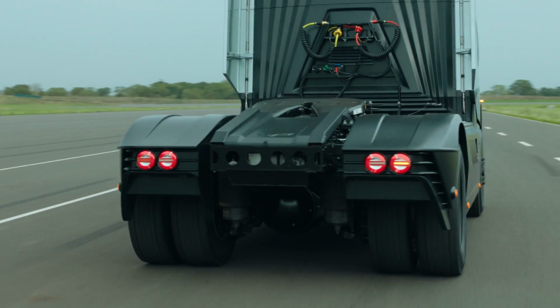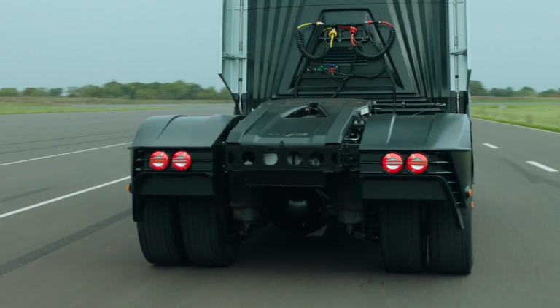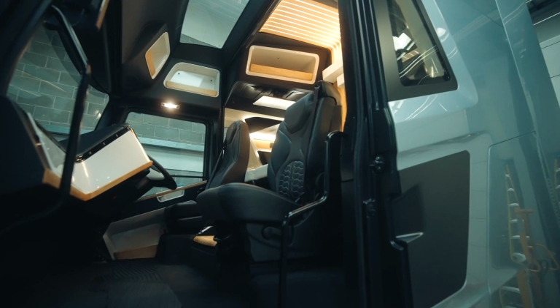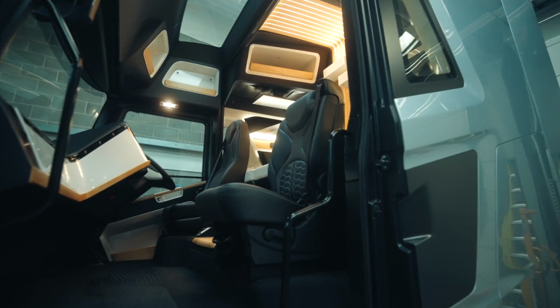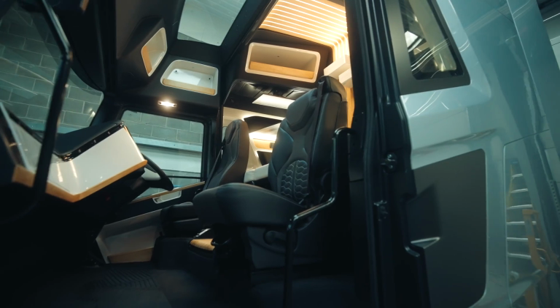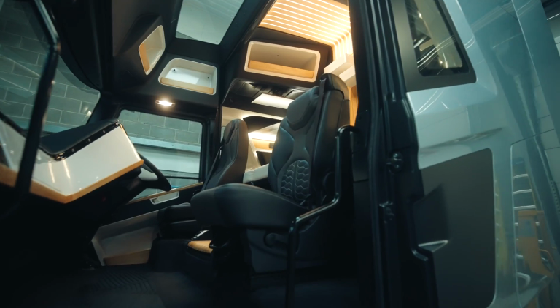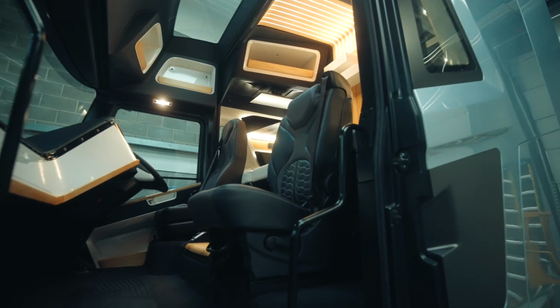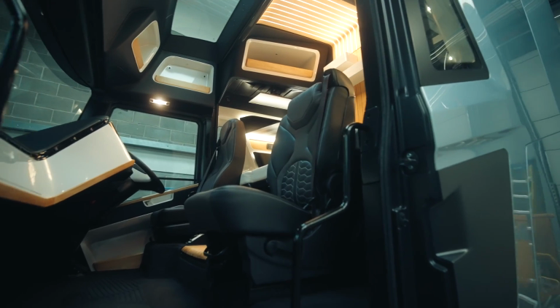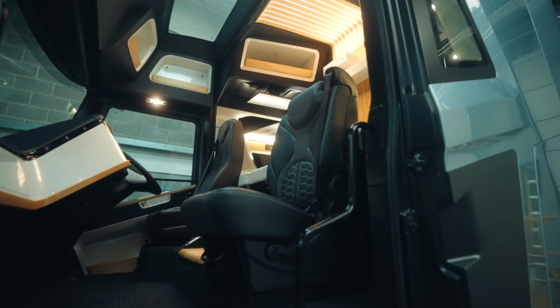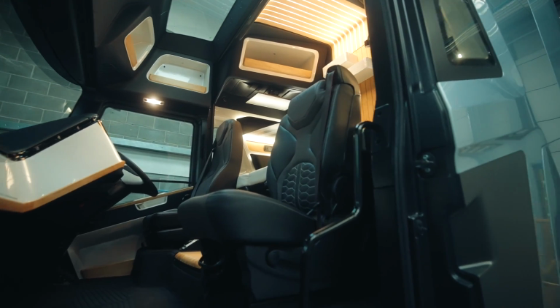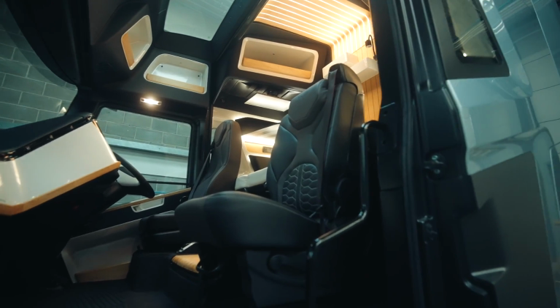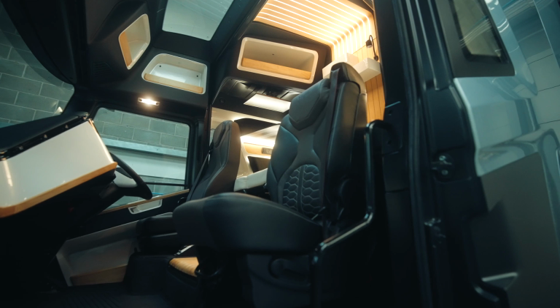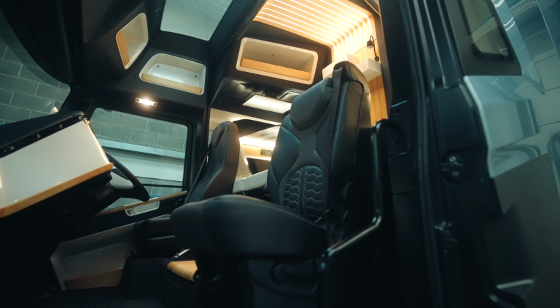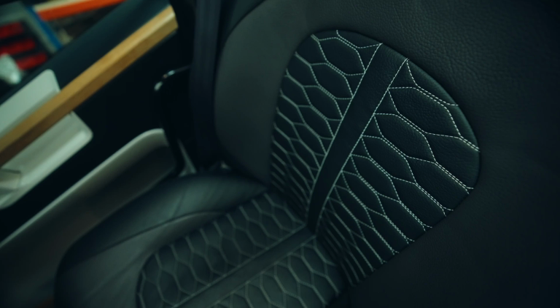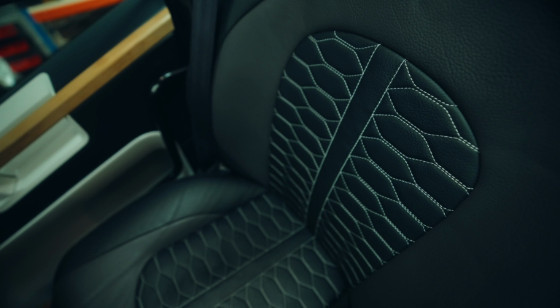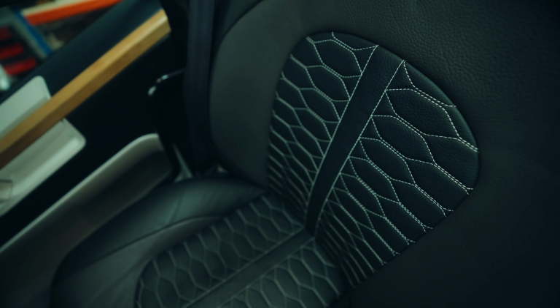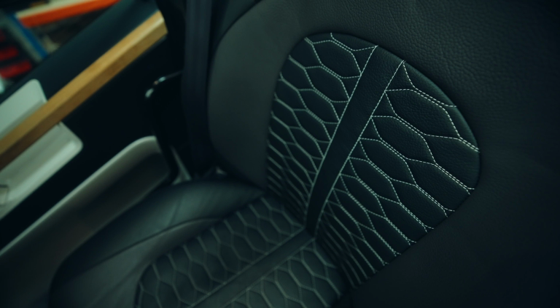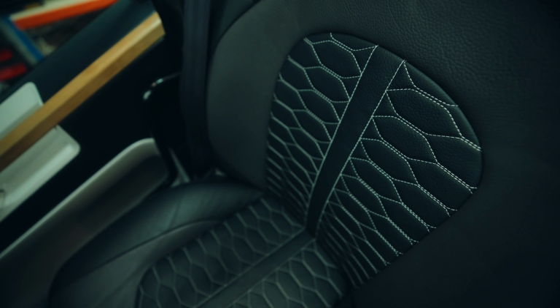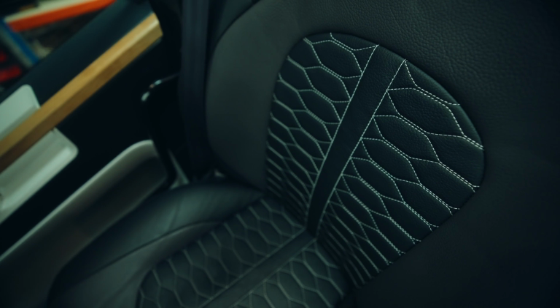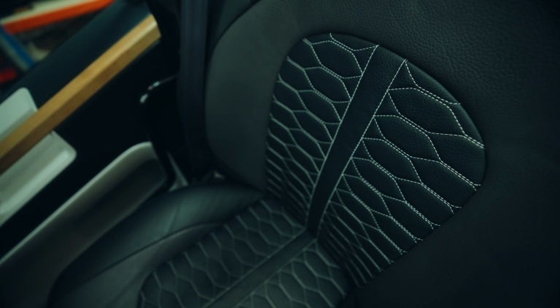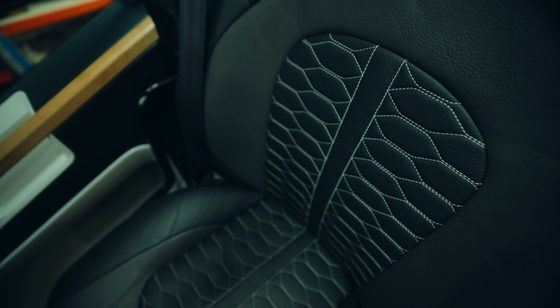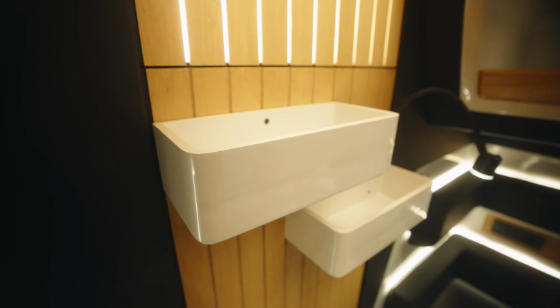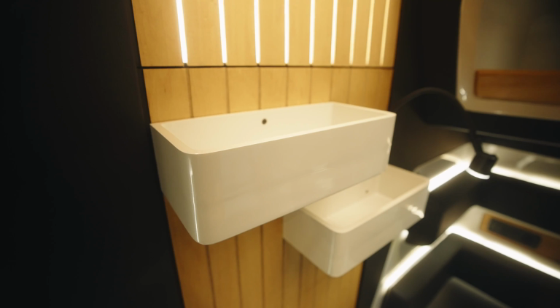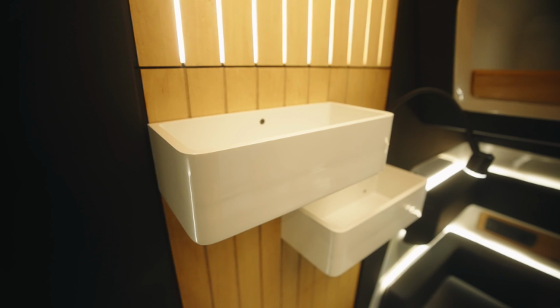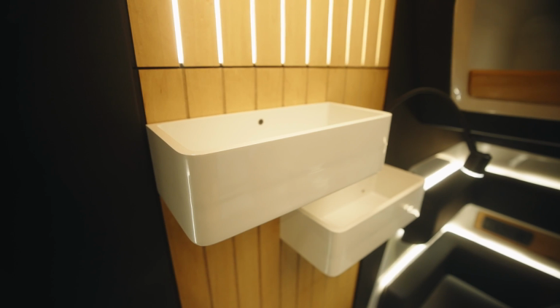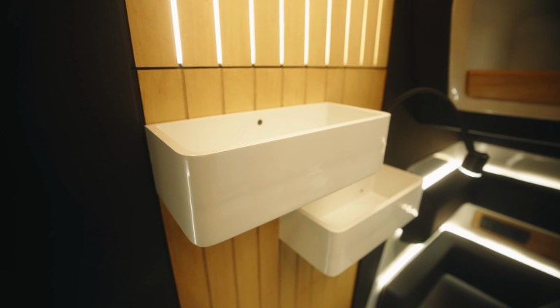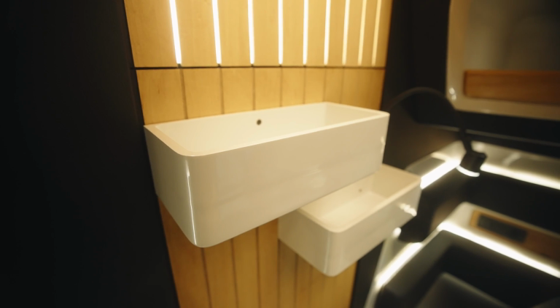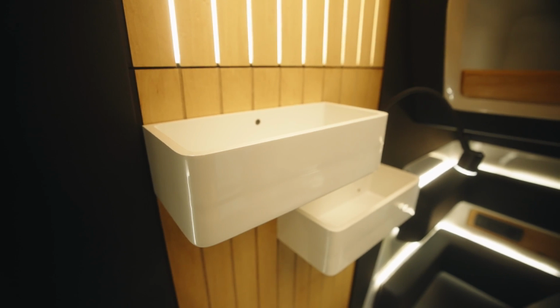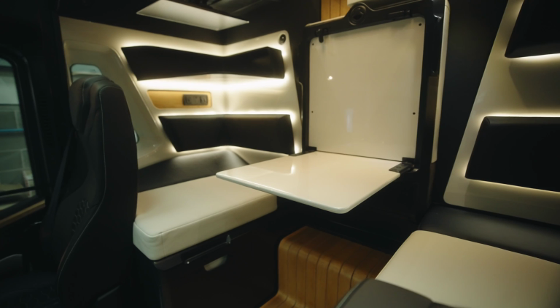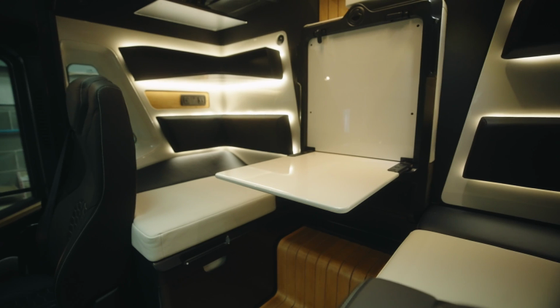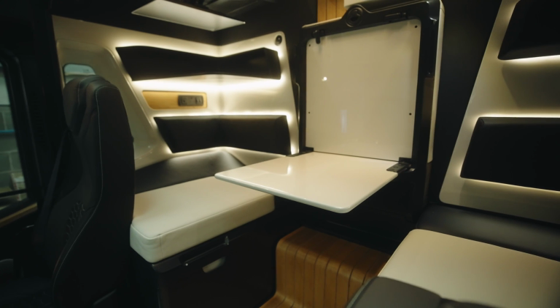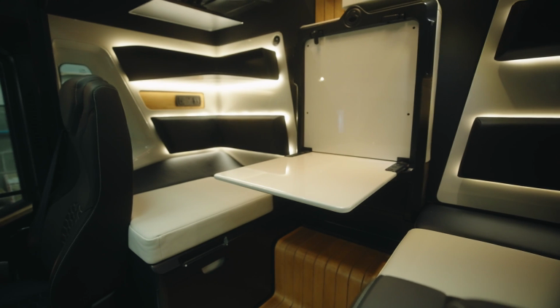Designed with the driver in mind, the HGV cab is like no other. It's a true home away from home.